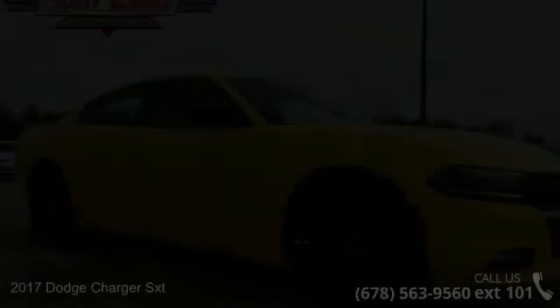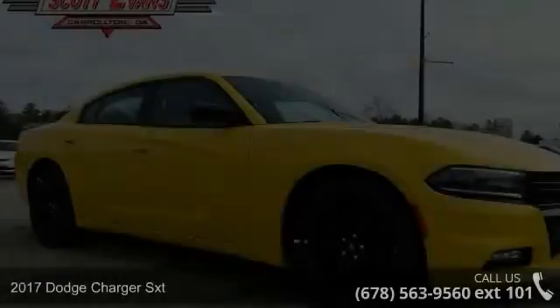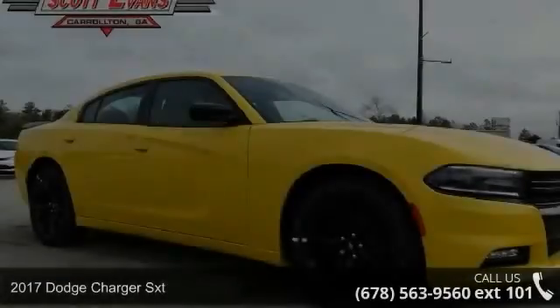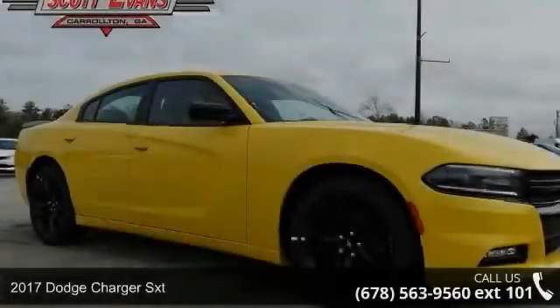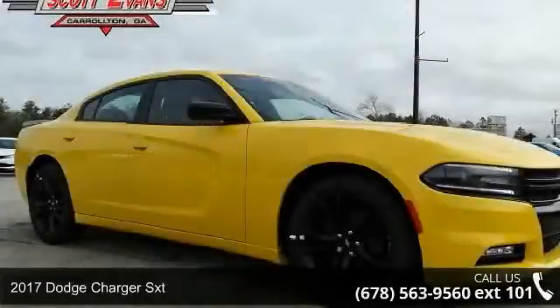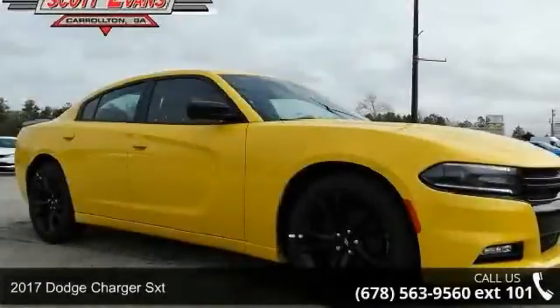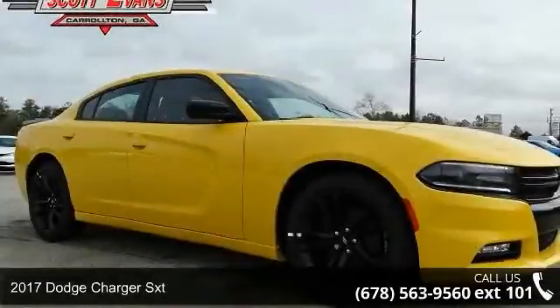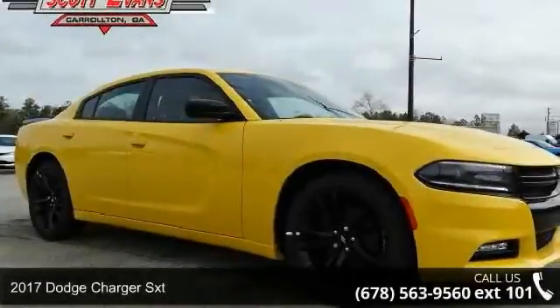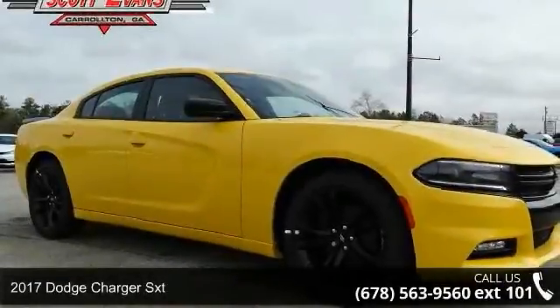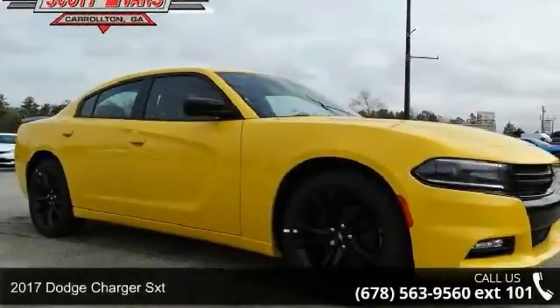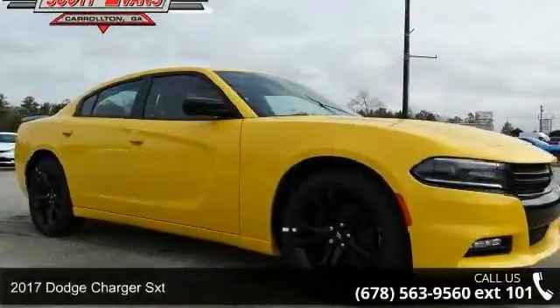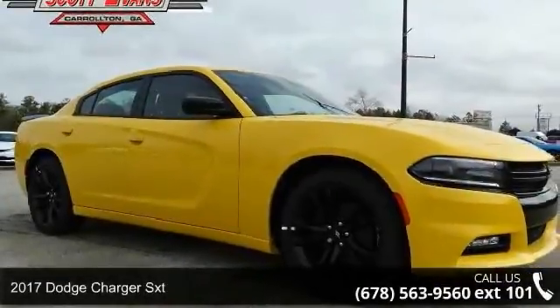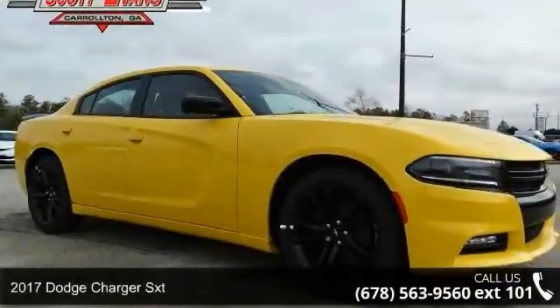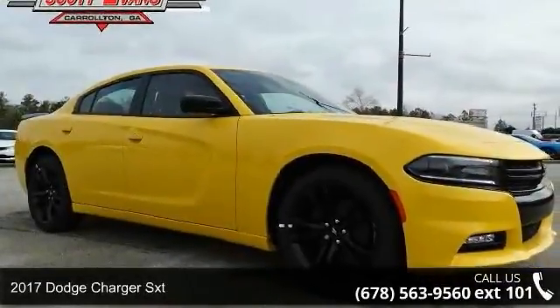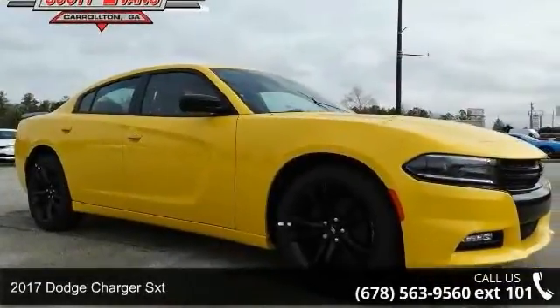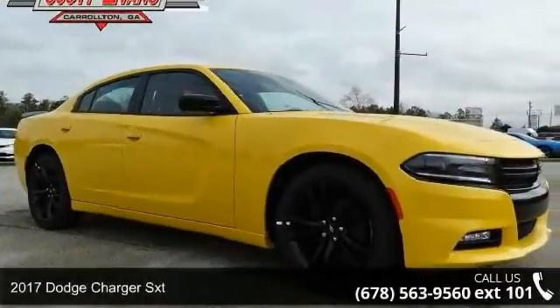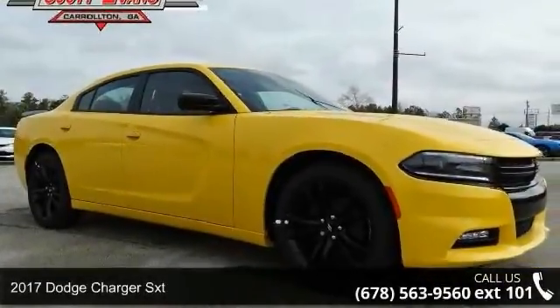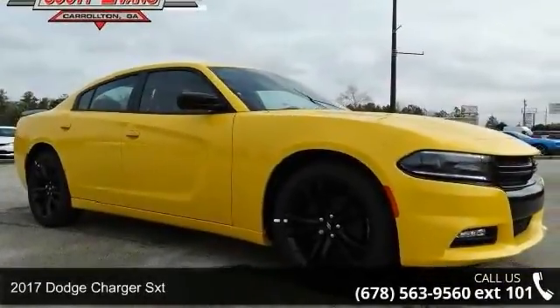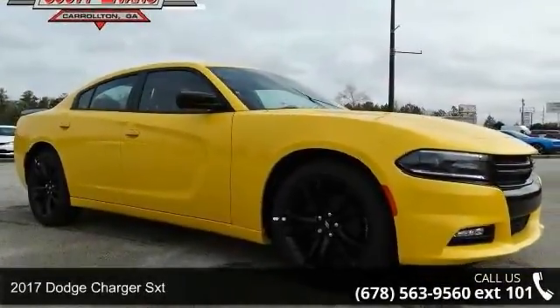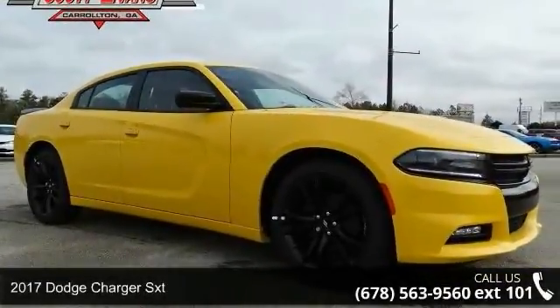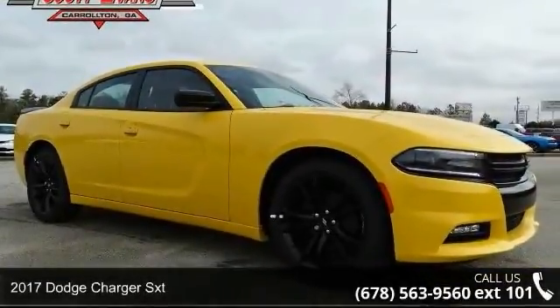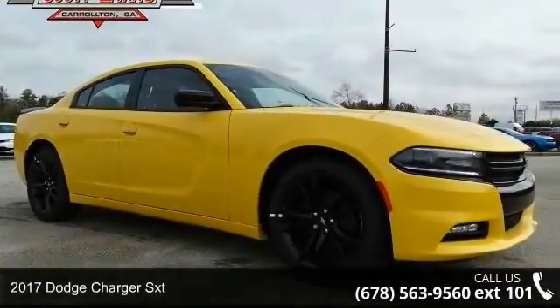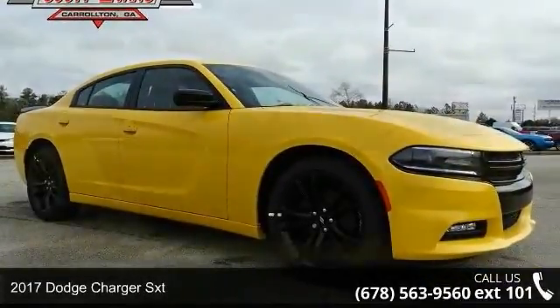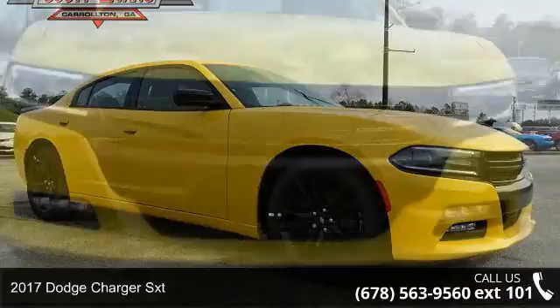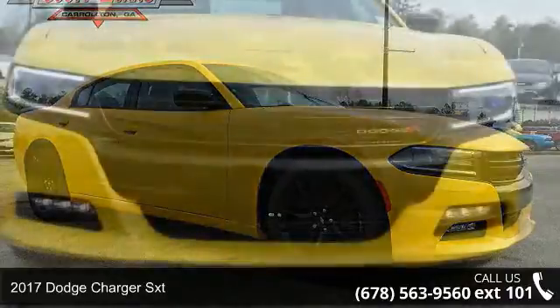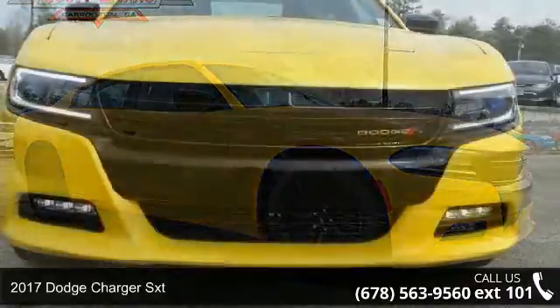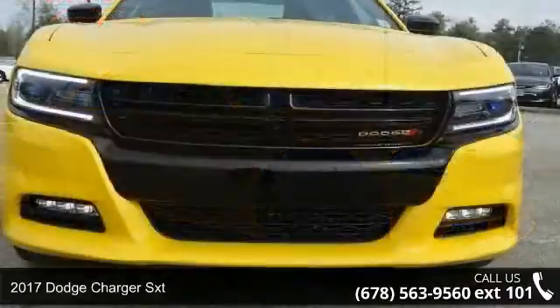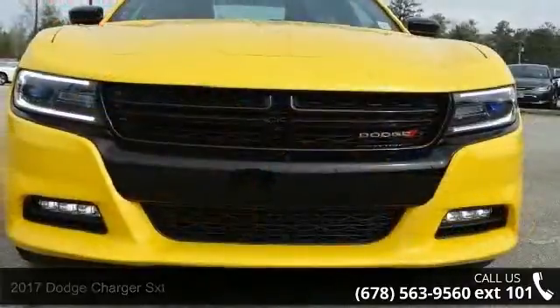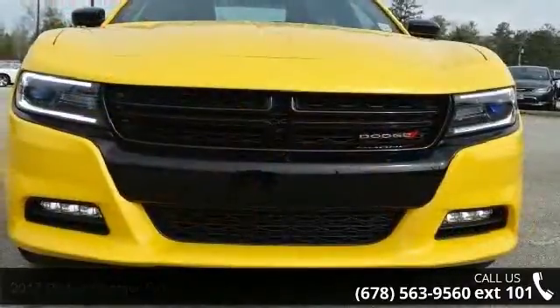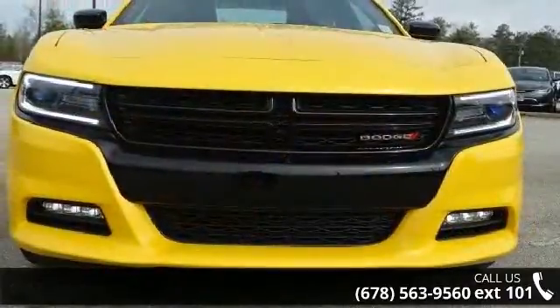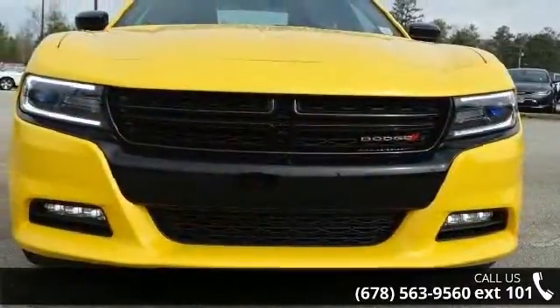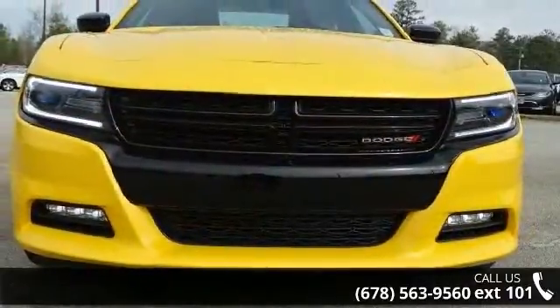Imagine yourself in this 2017 Dodge Charger SXT. This may be the set of wheels you've been looking for.